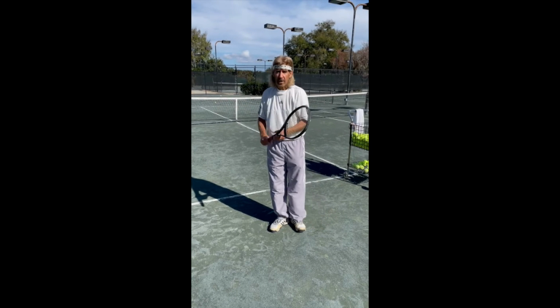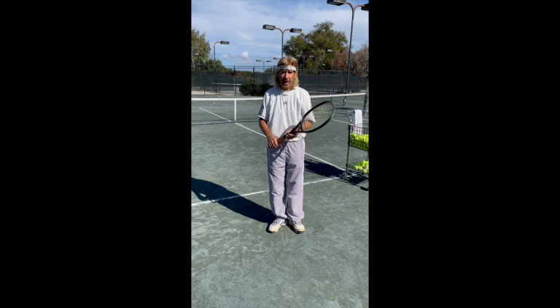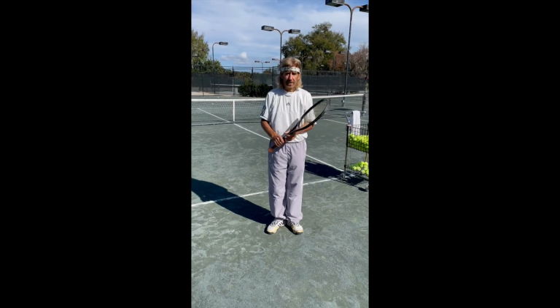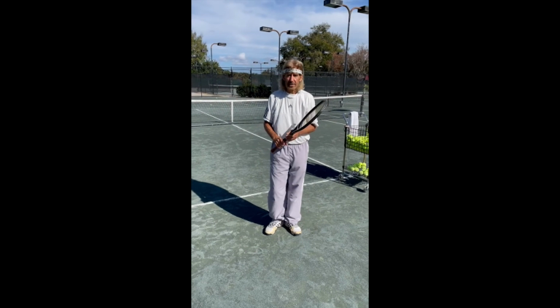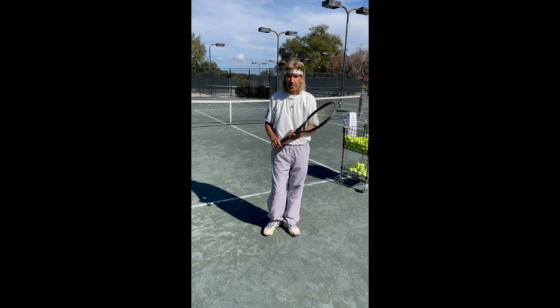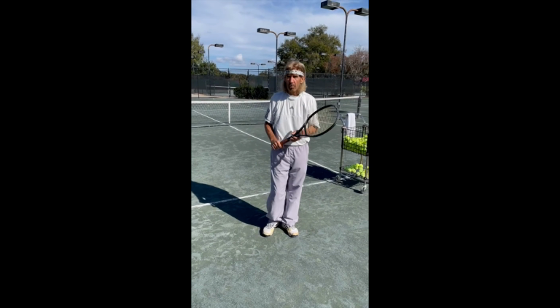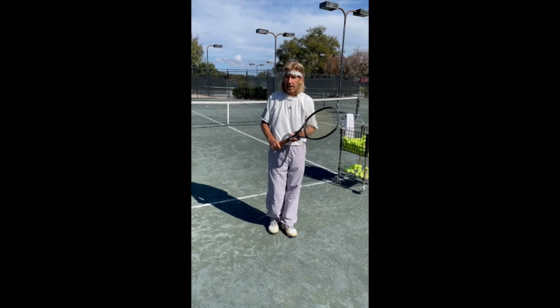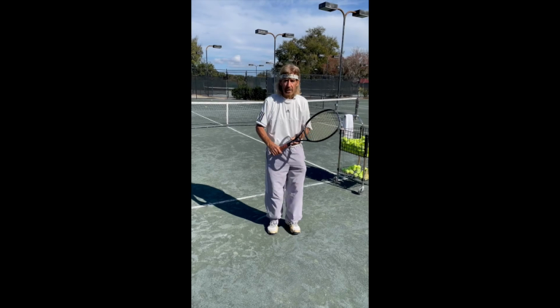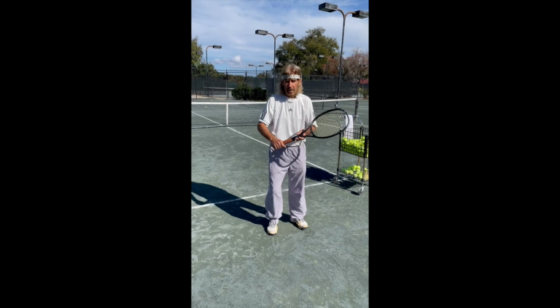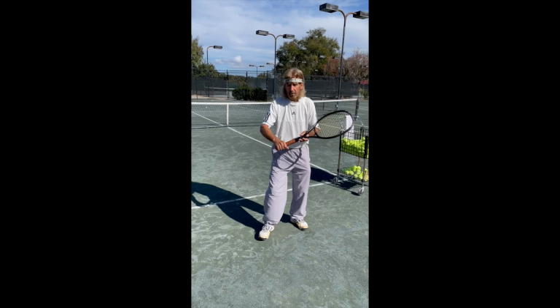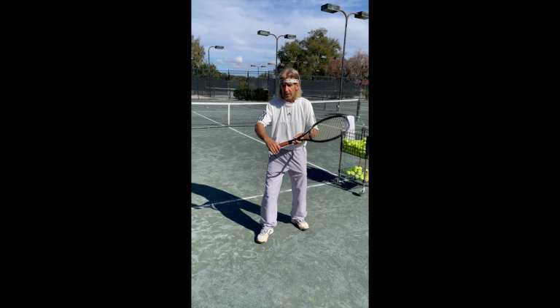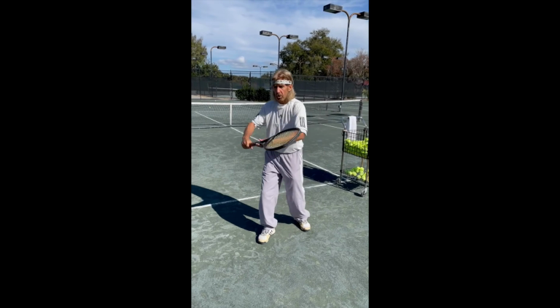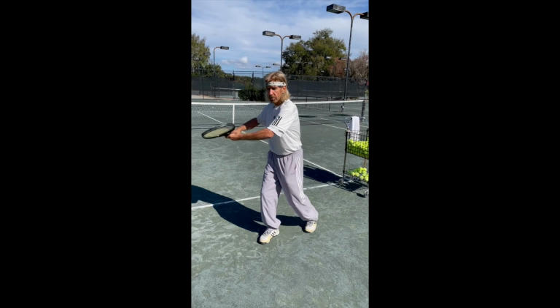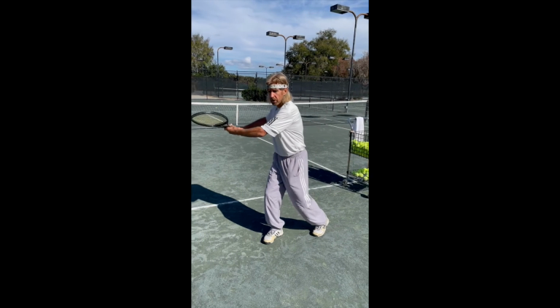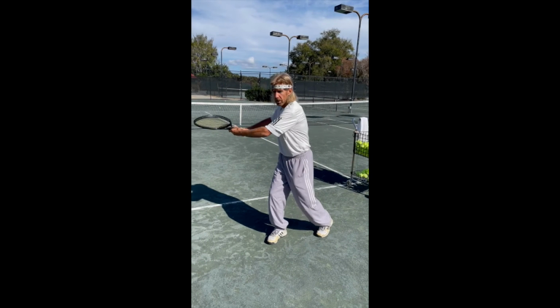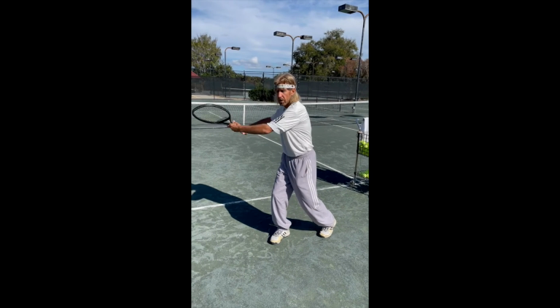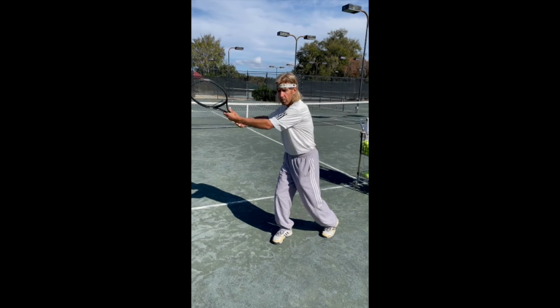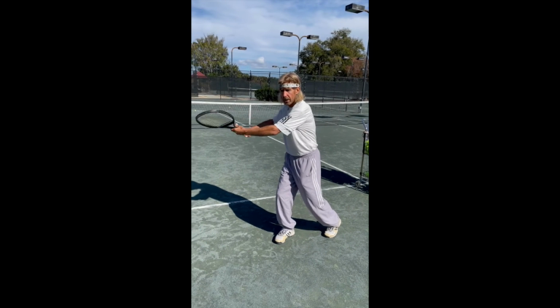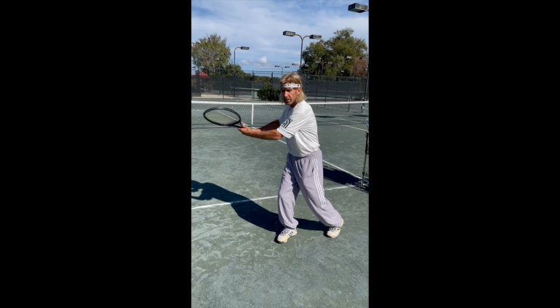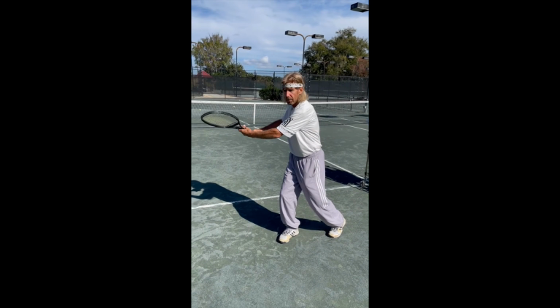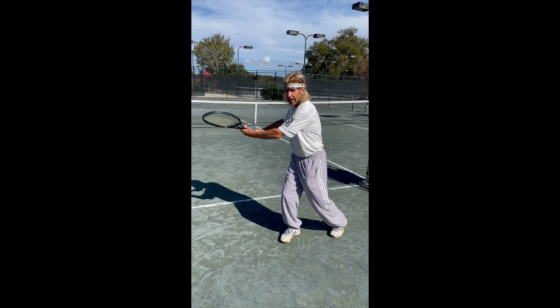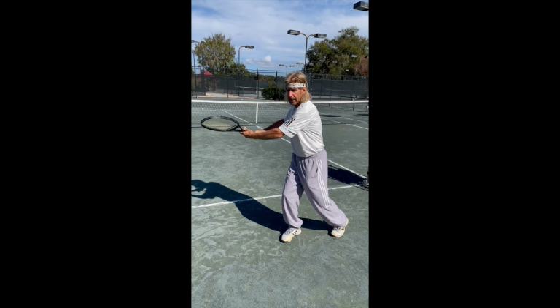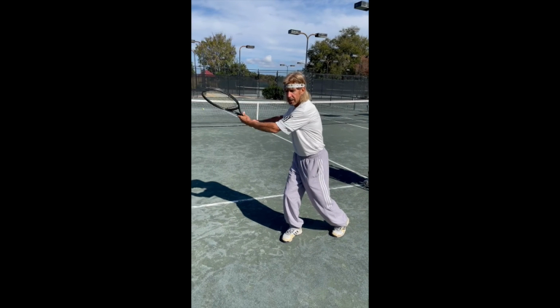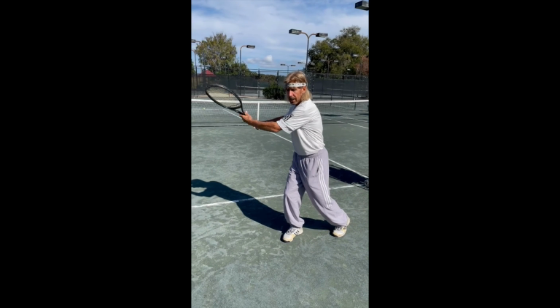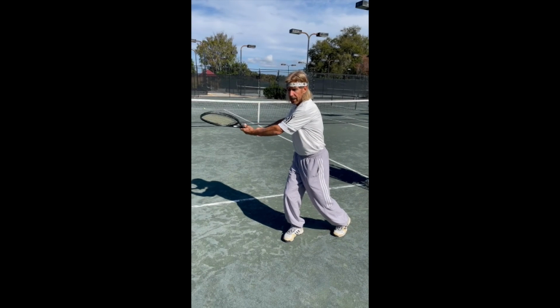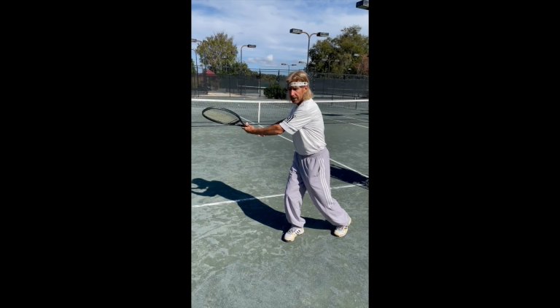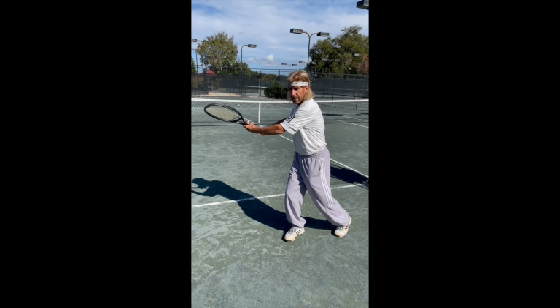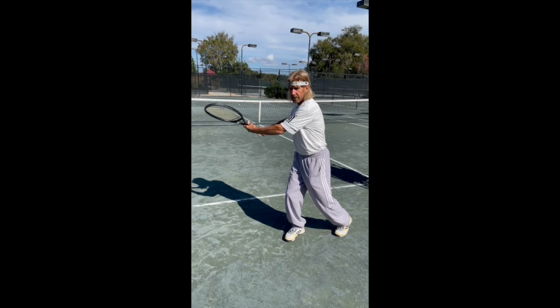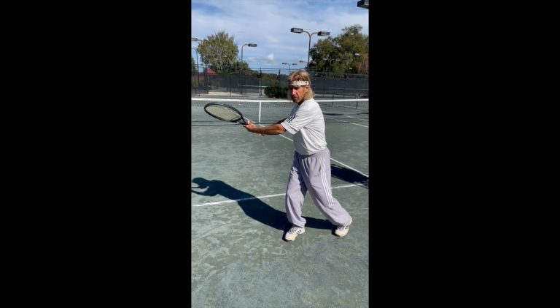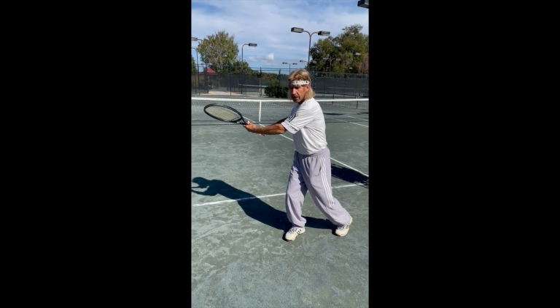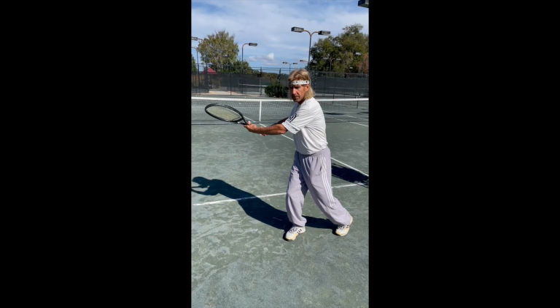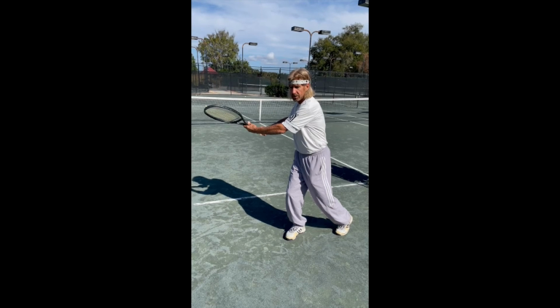So again, tip of the week: big shoulder turn, hold on to the racket, and that is your hitting position.